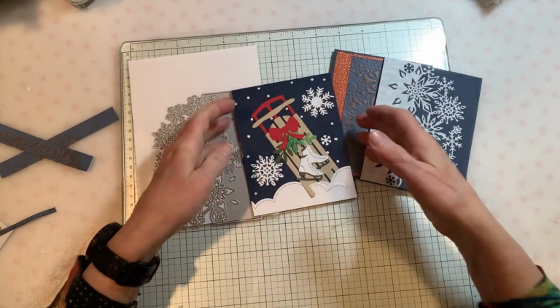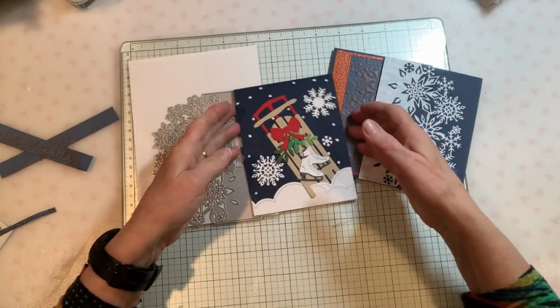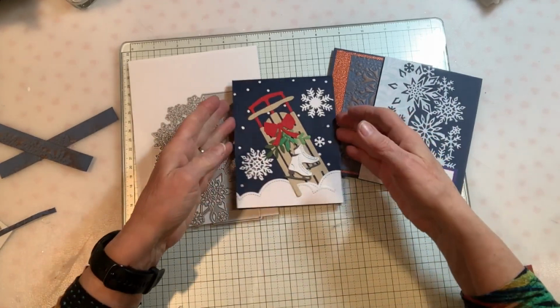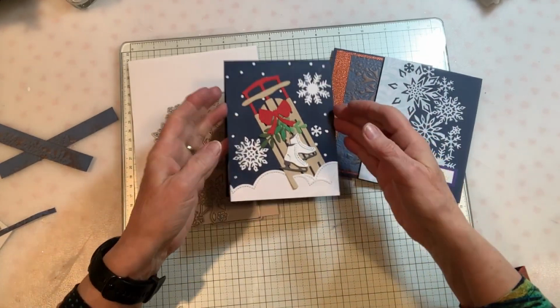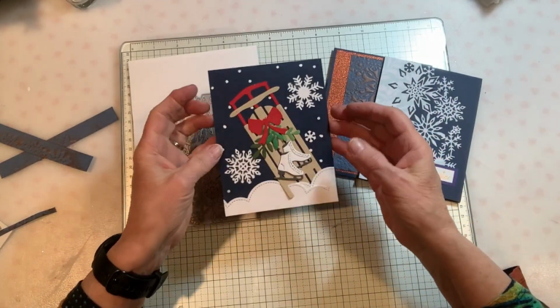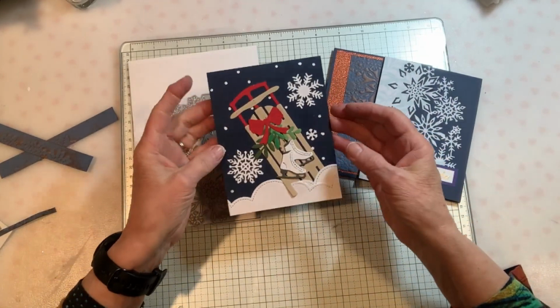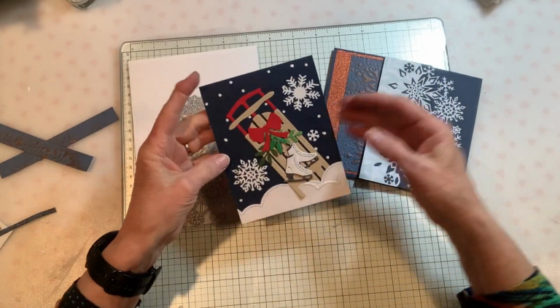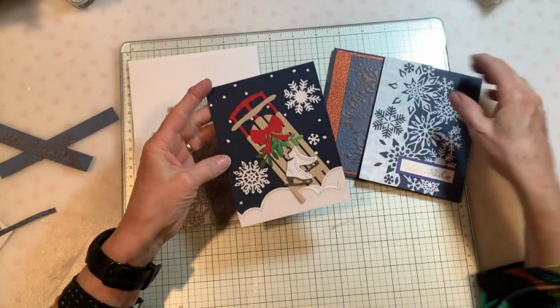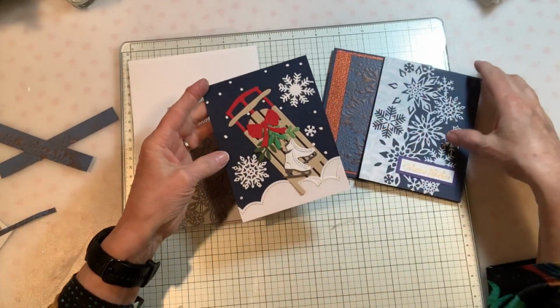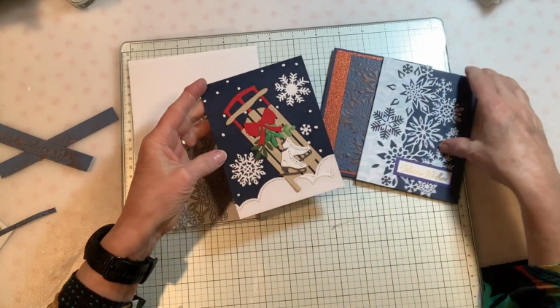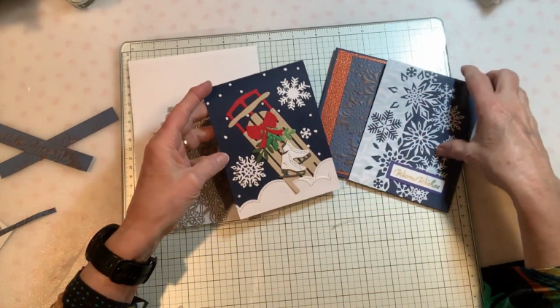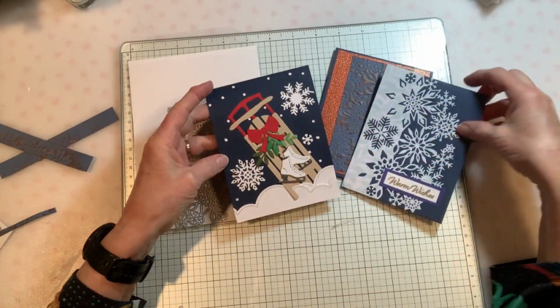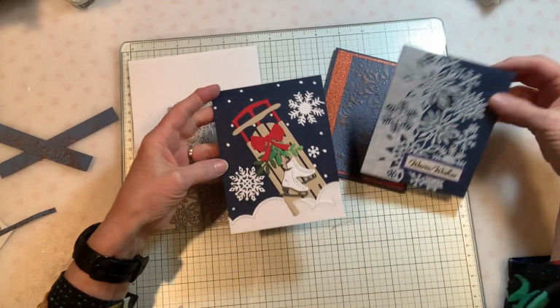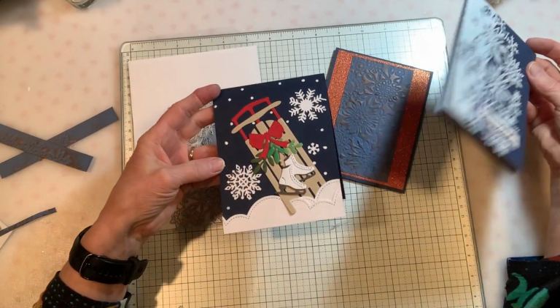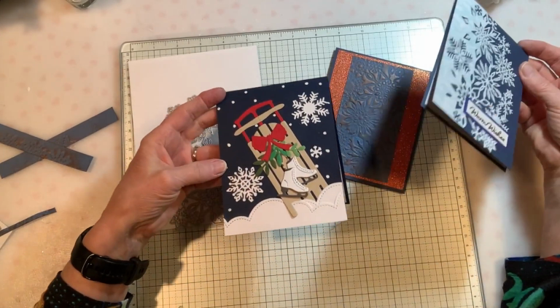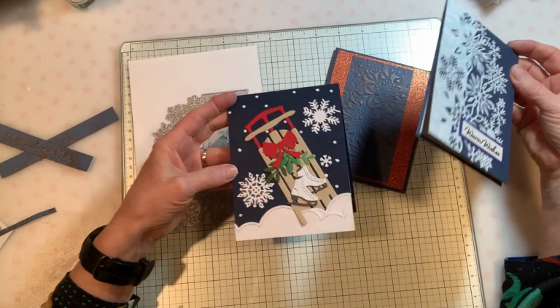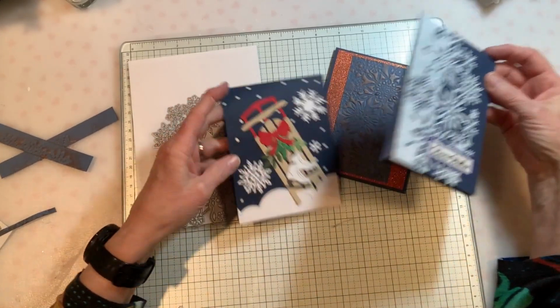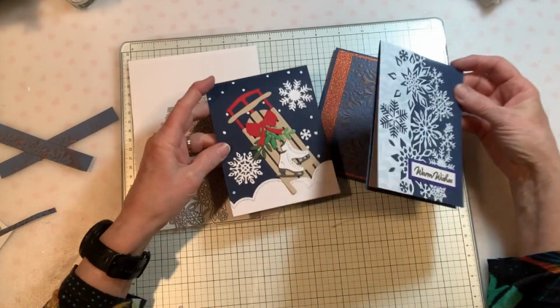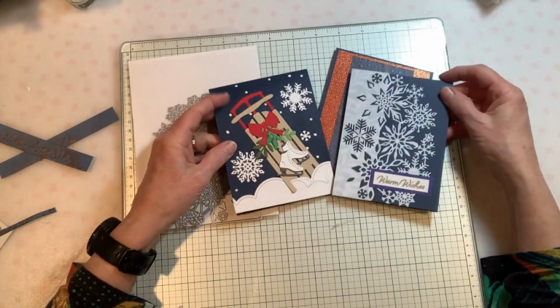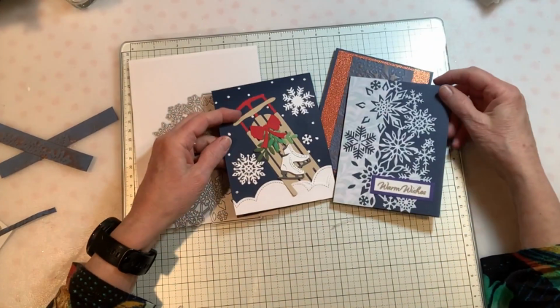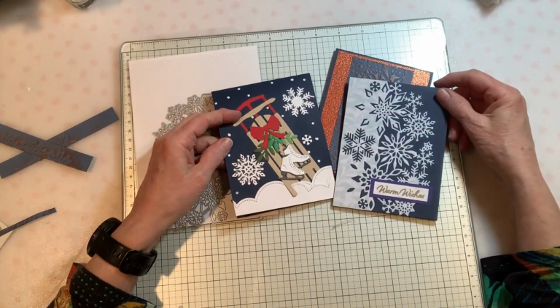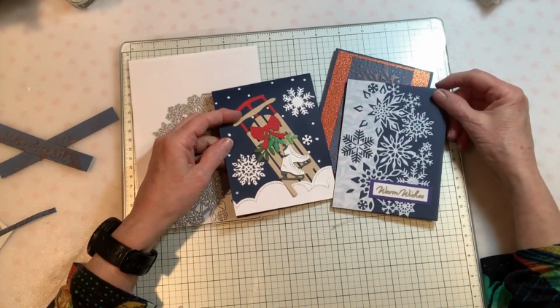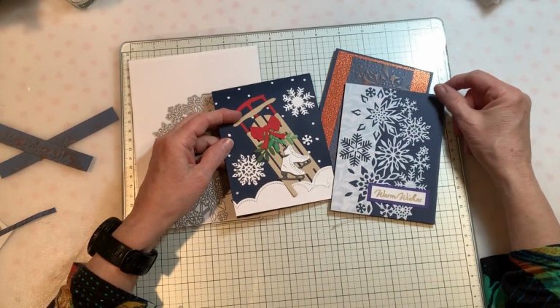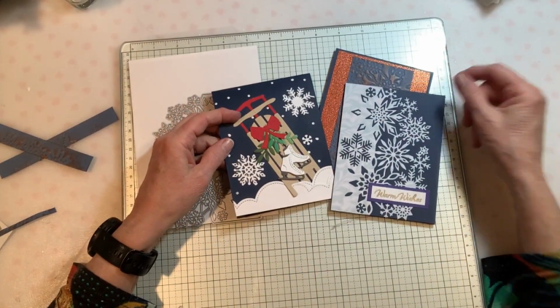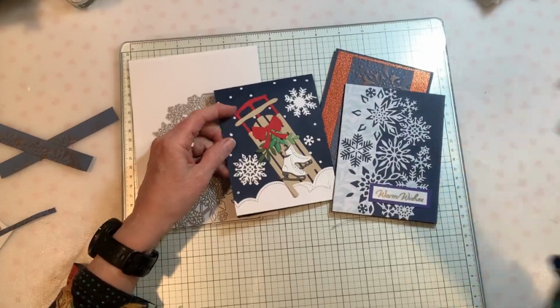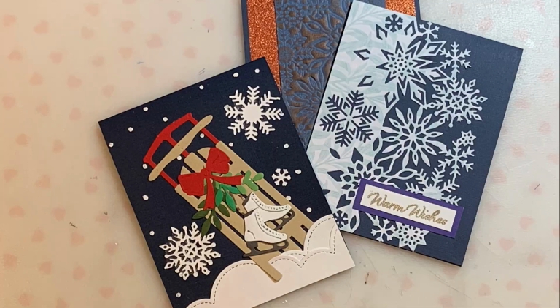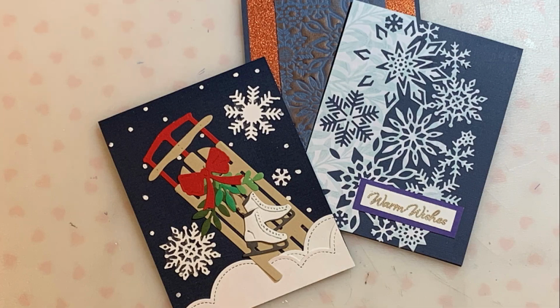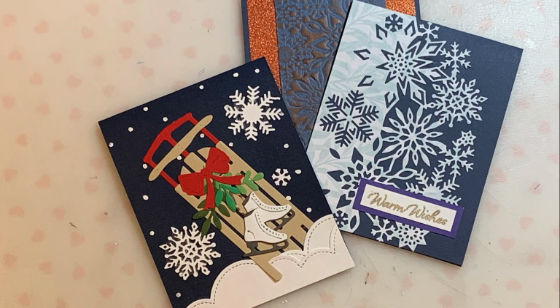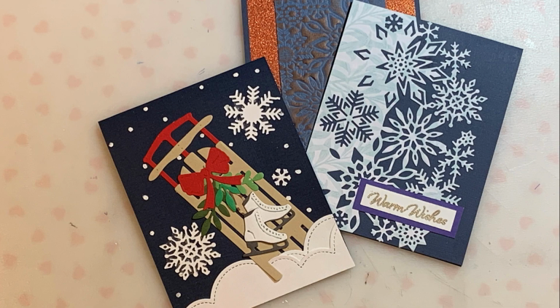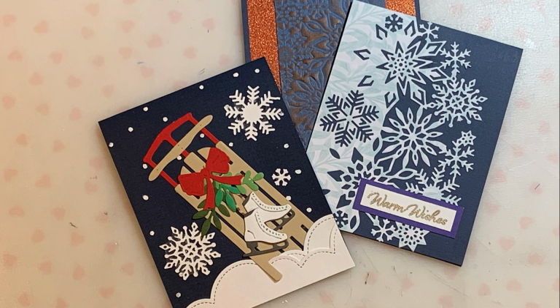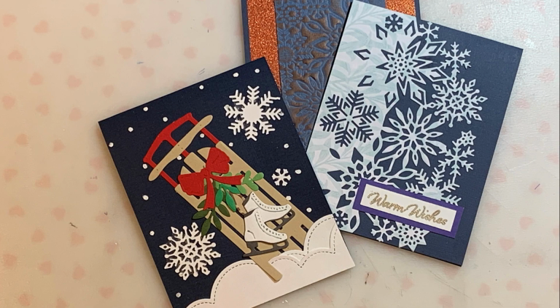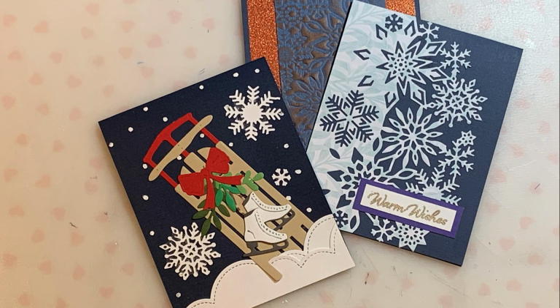I hope you liked these cards and I hope that you'll join me next time. Bye.